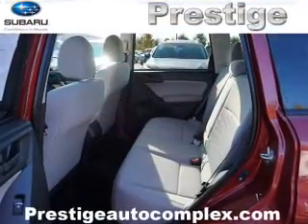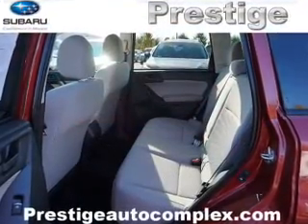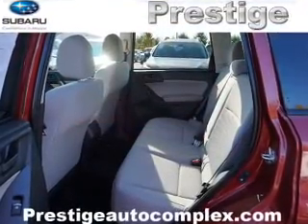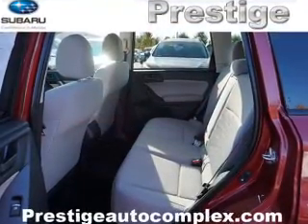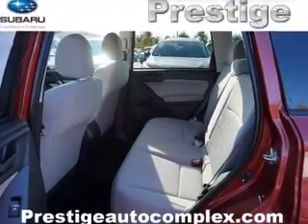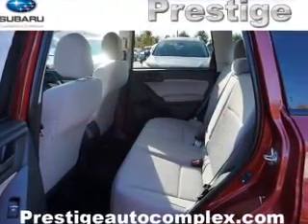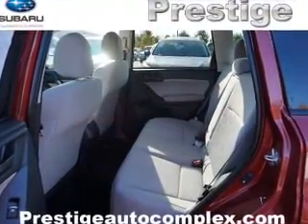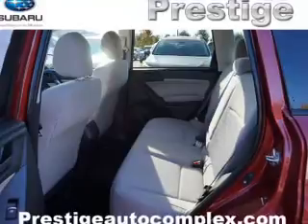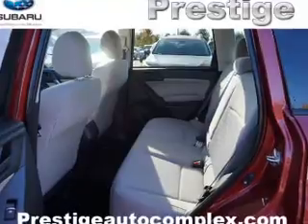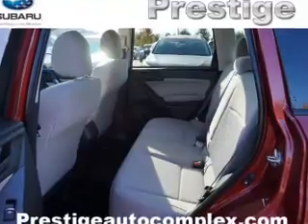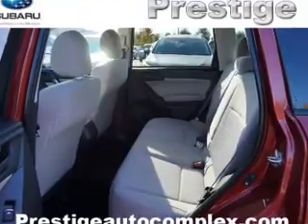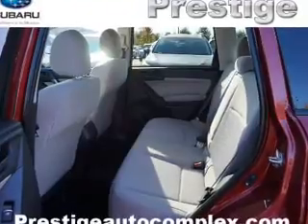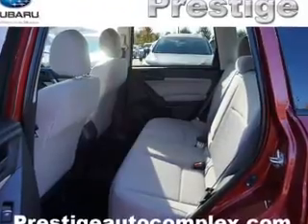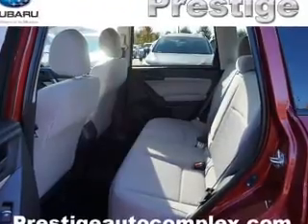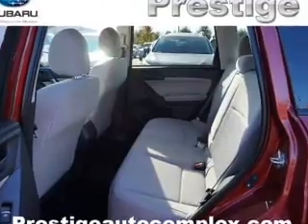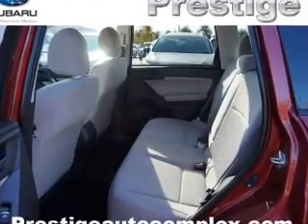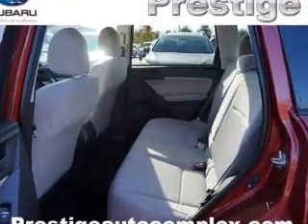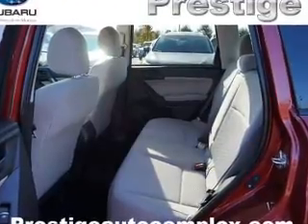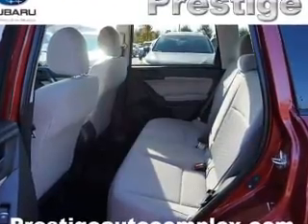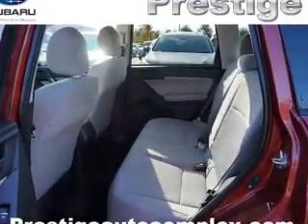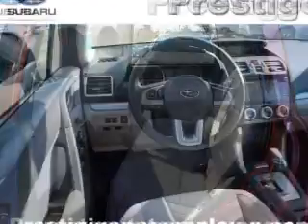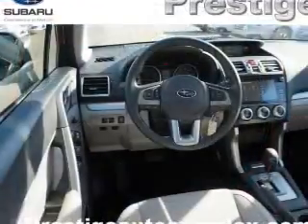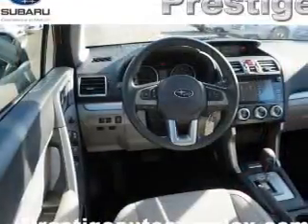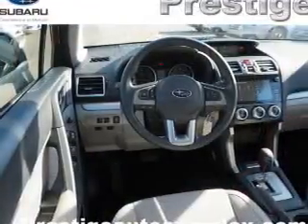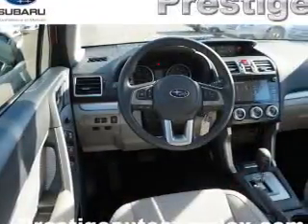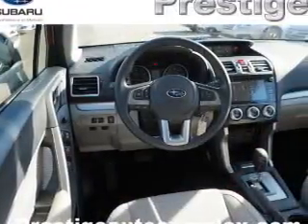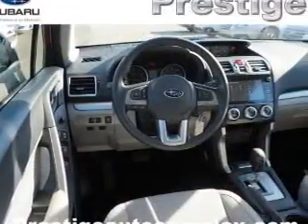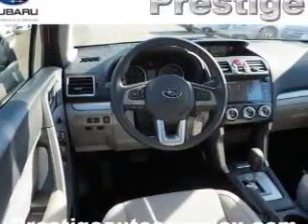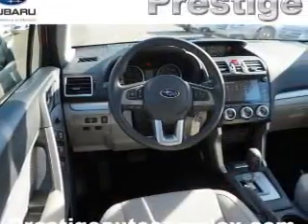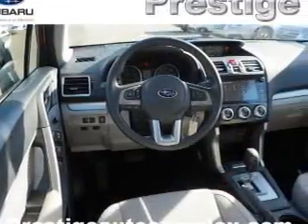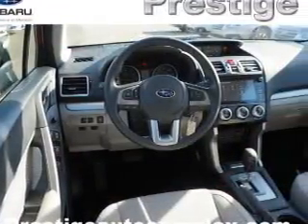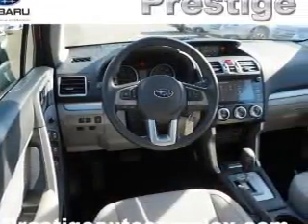A backup camera, curtain head airbags, front airbags — great quality at a great price.